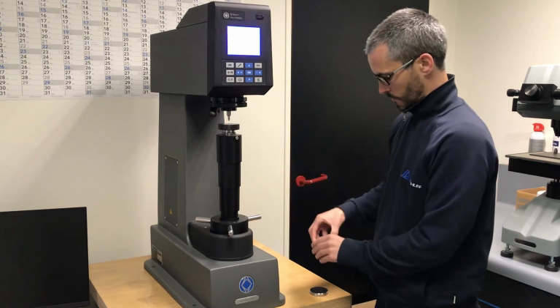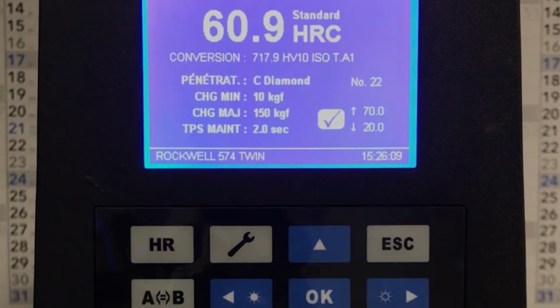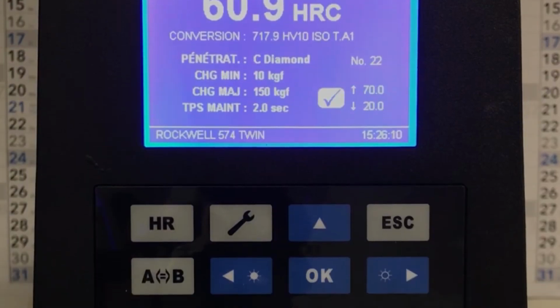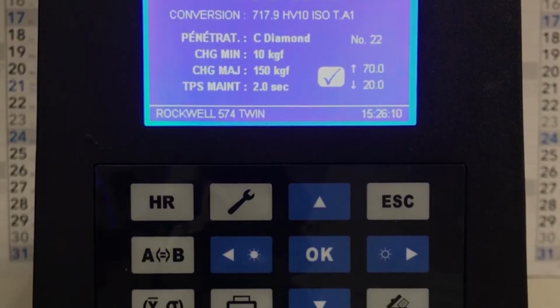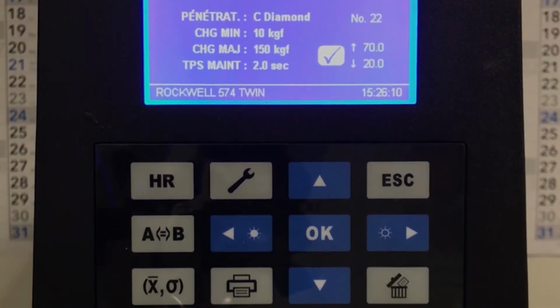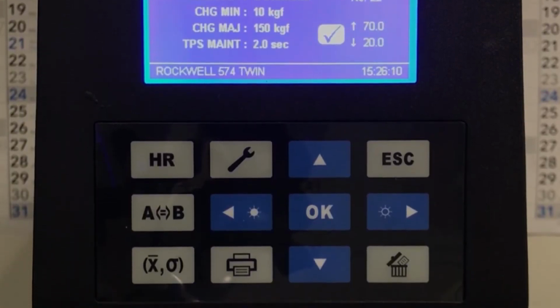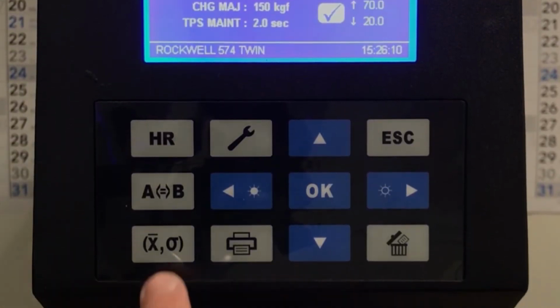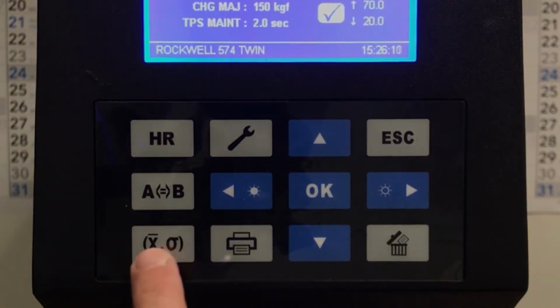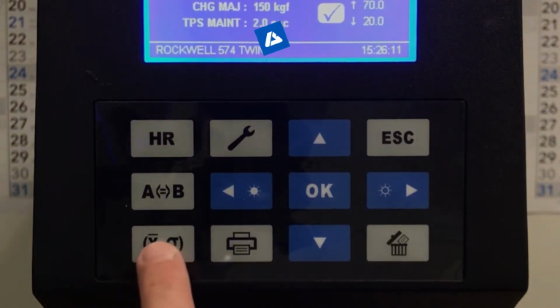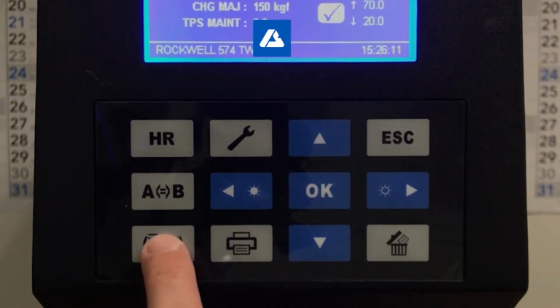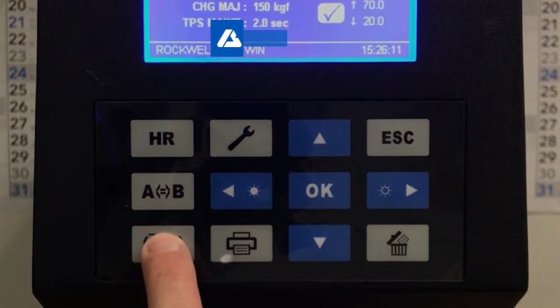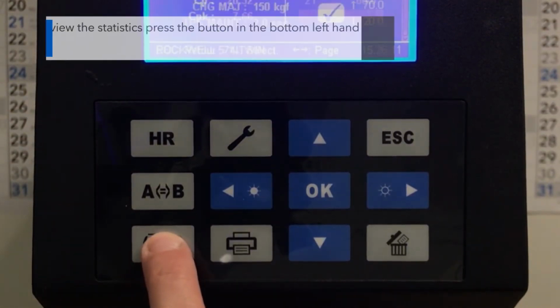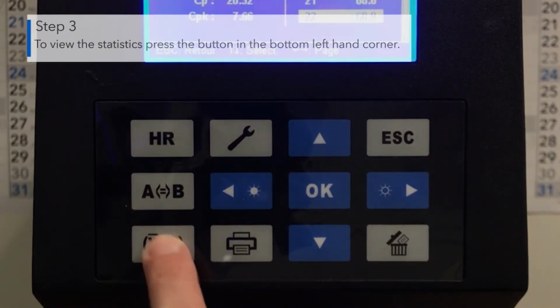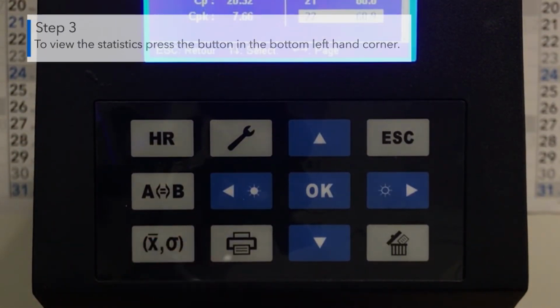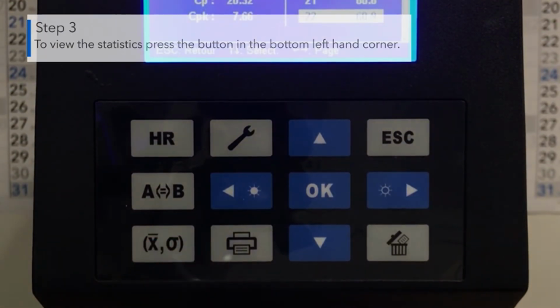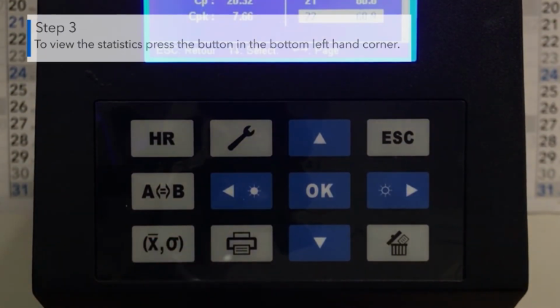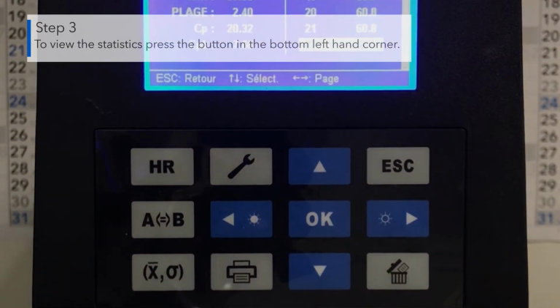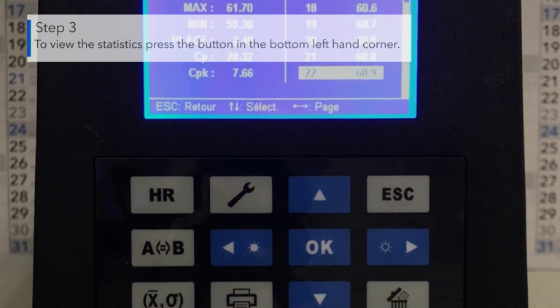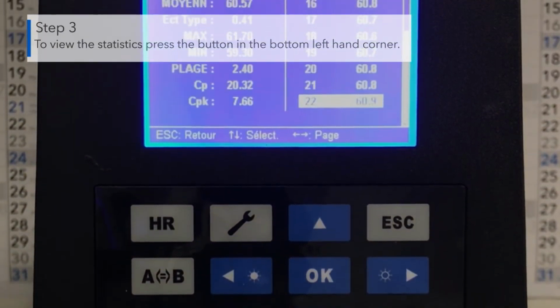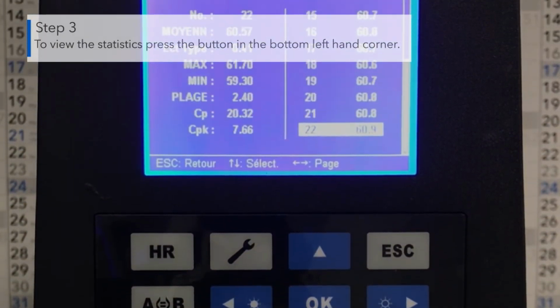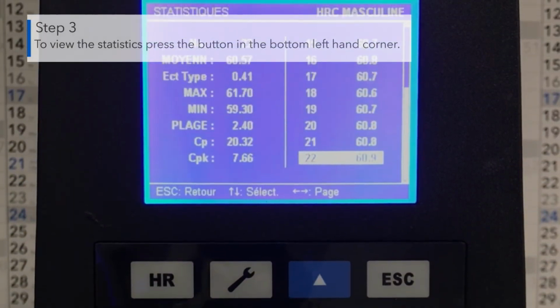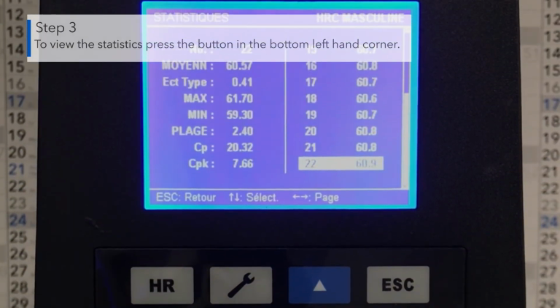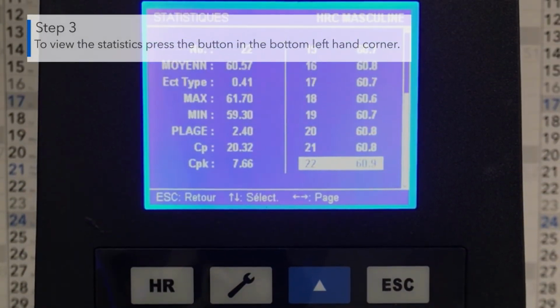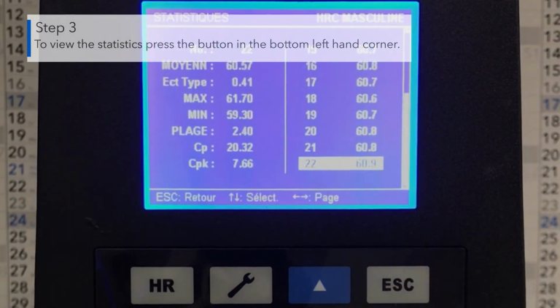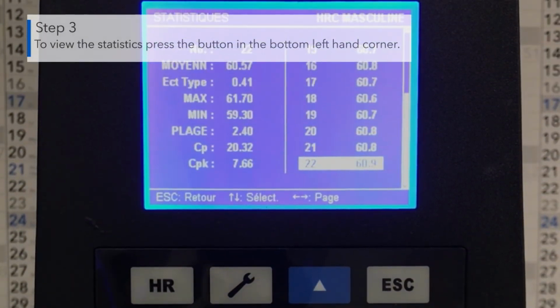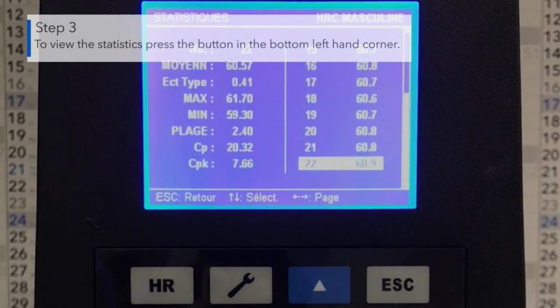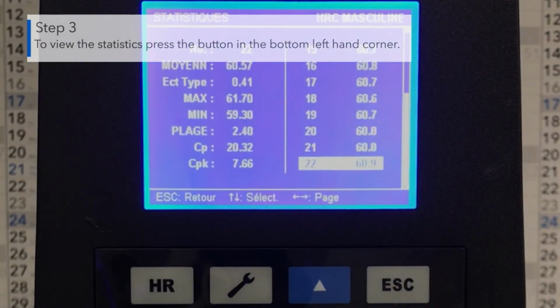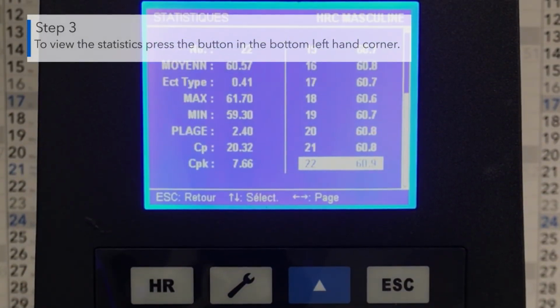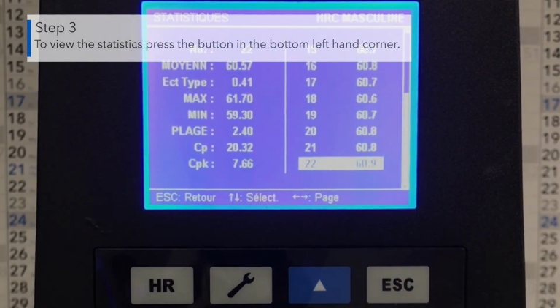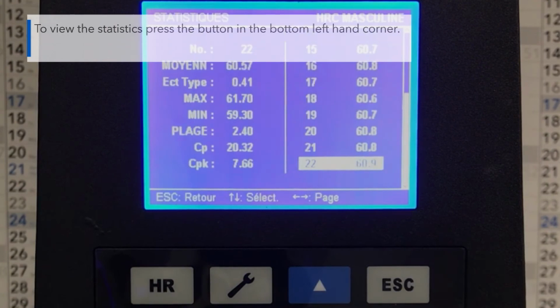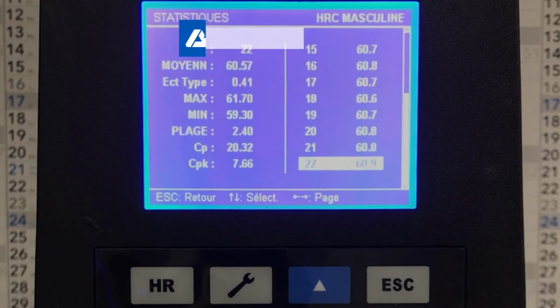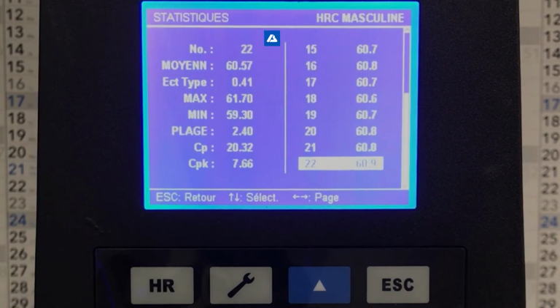To view statistics from the previous indents, press the button in the bottom left hand corner.